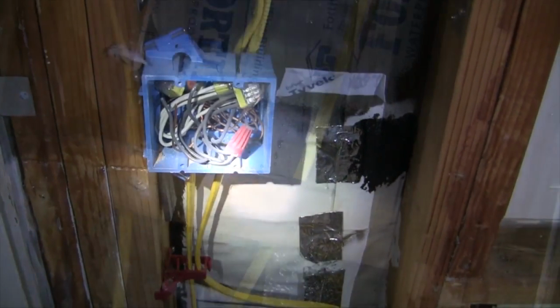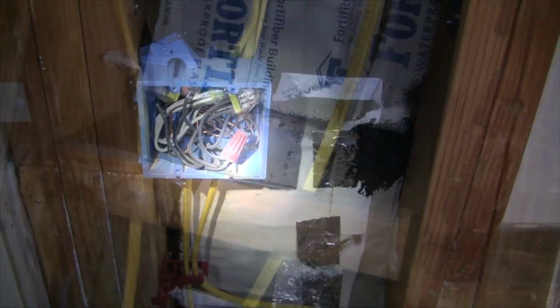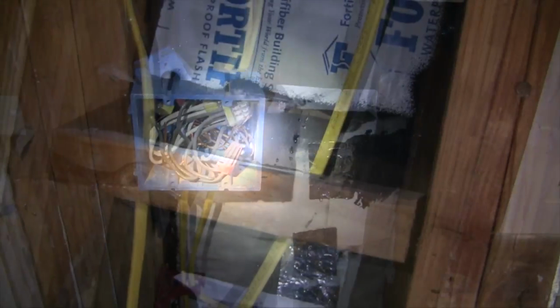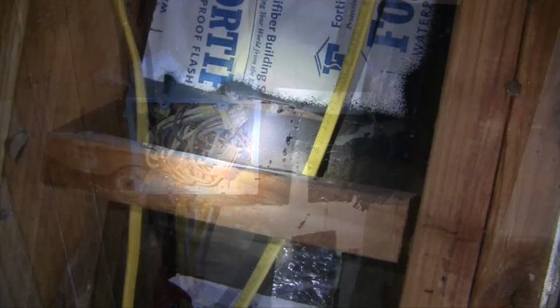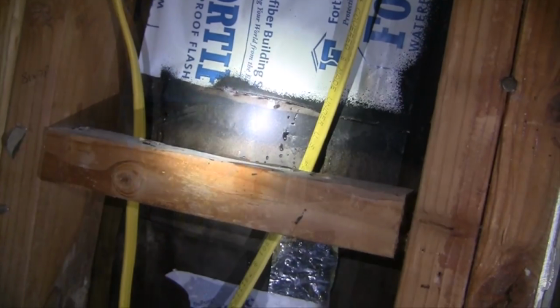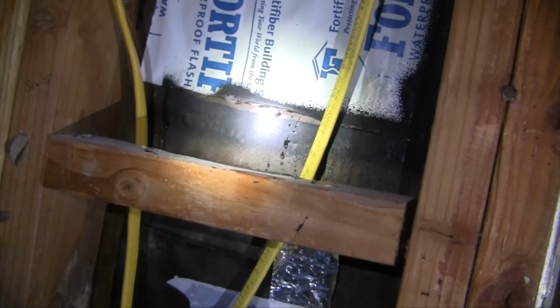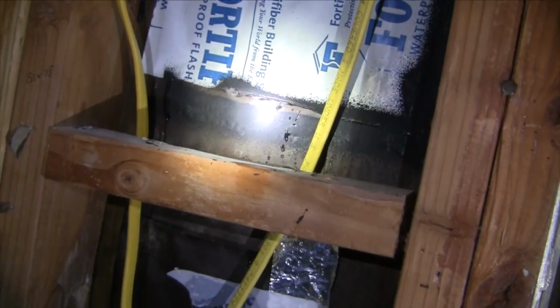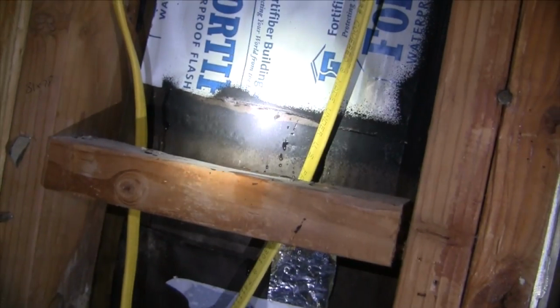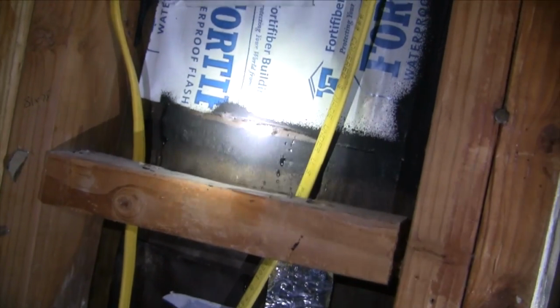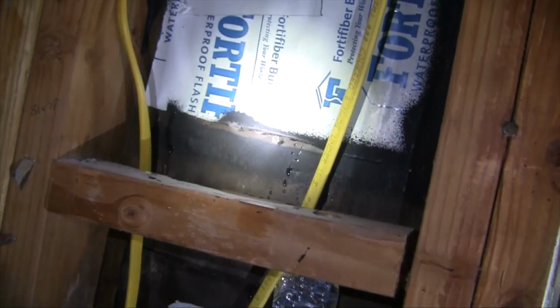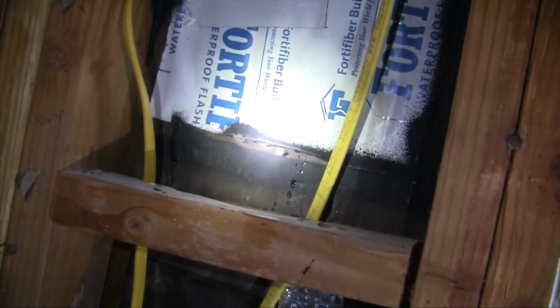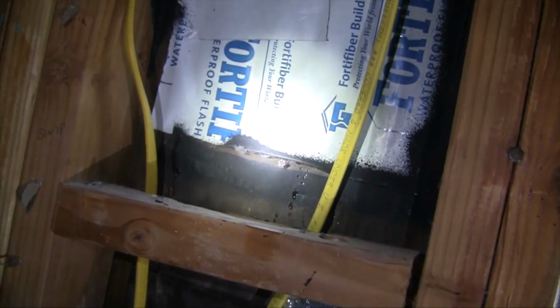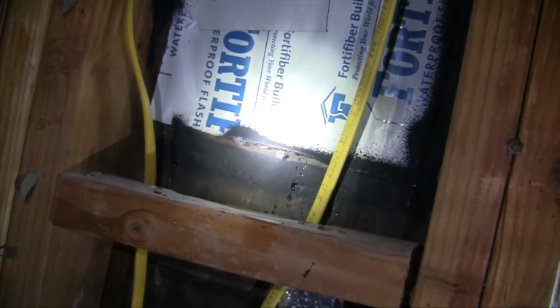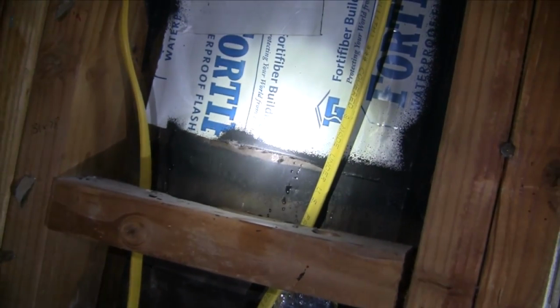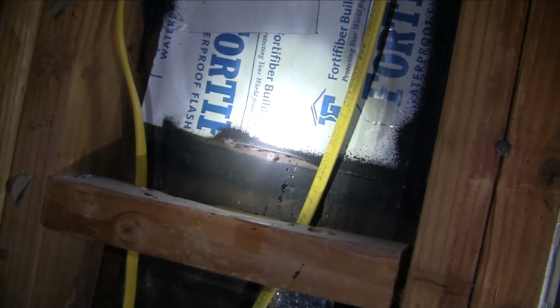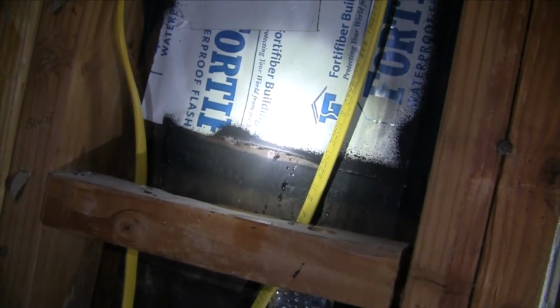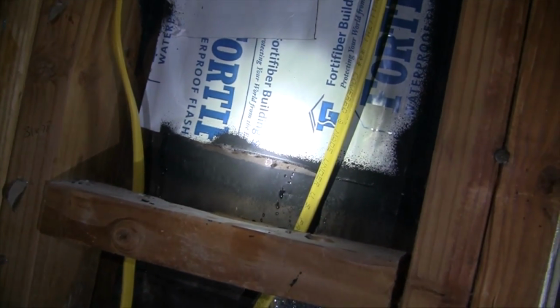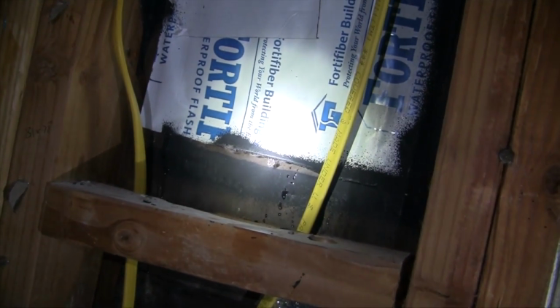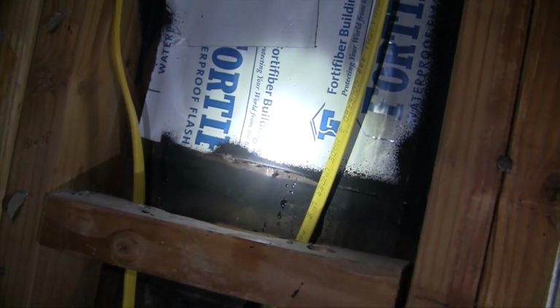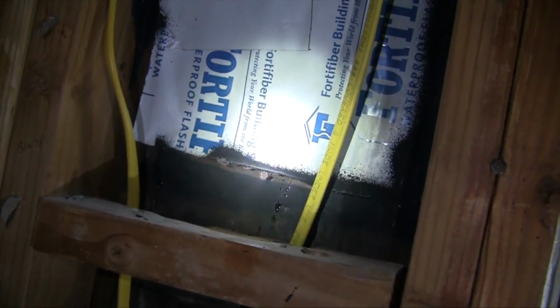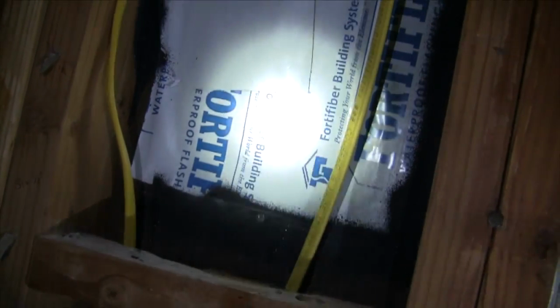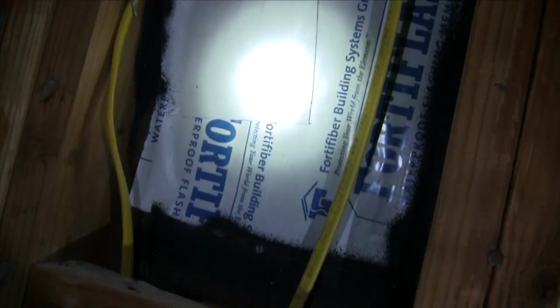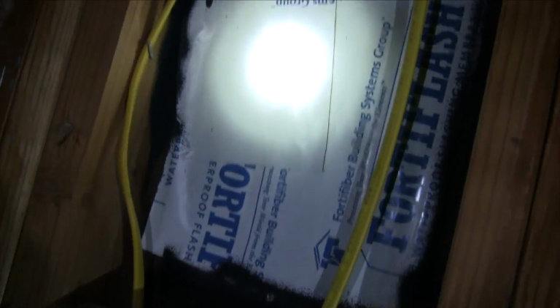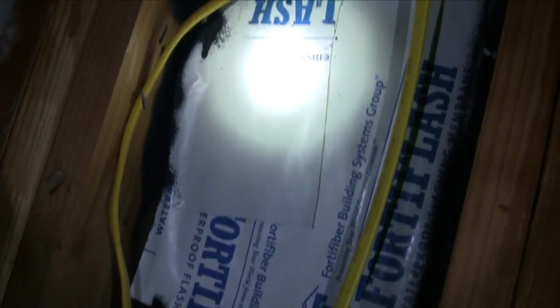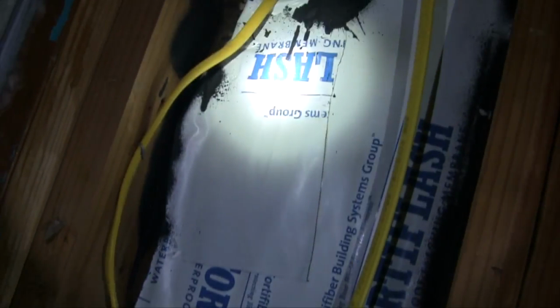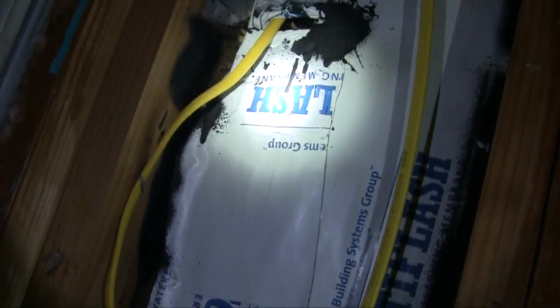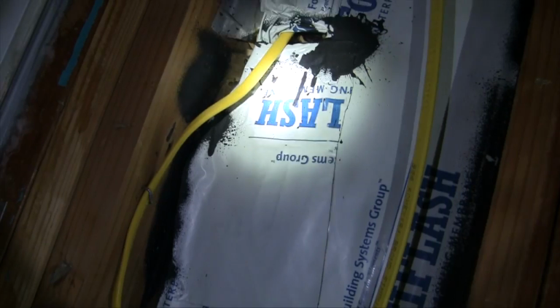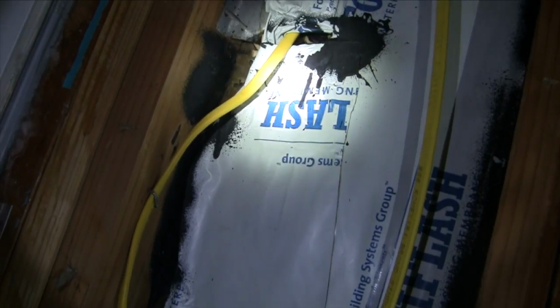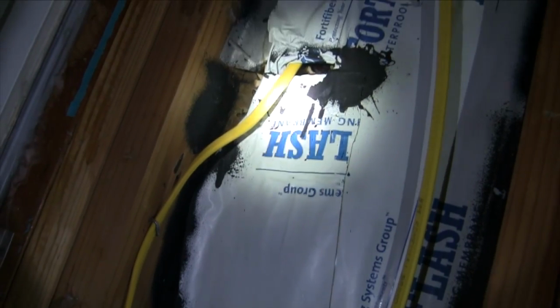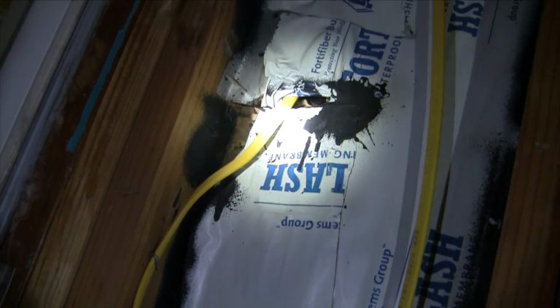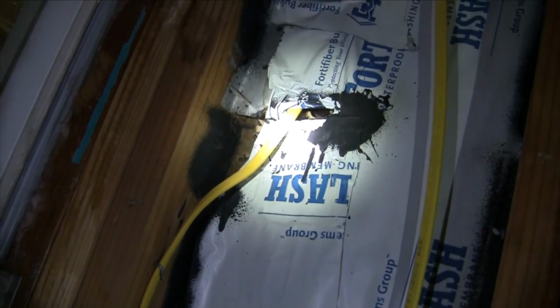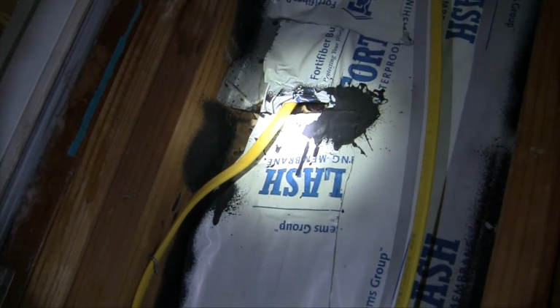When people ask us why they have to flash their electrical fixtures, we should just show them this video.